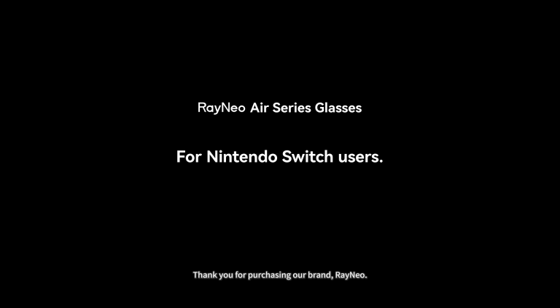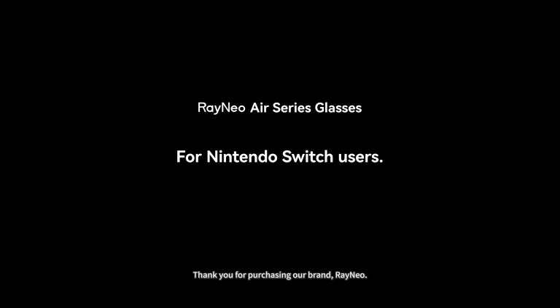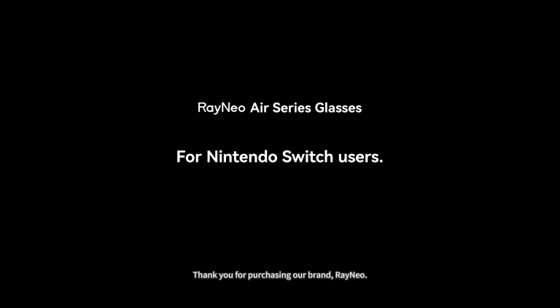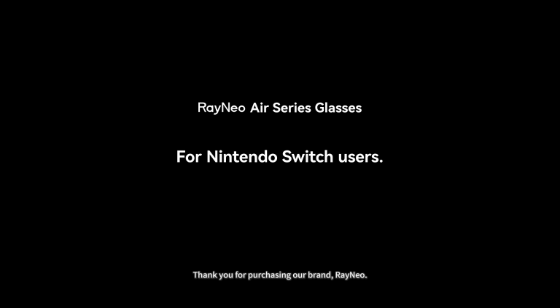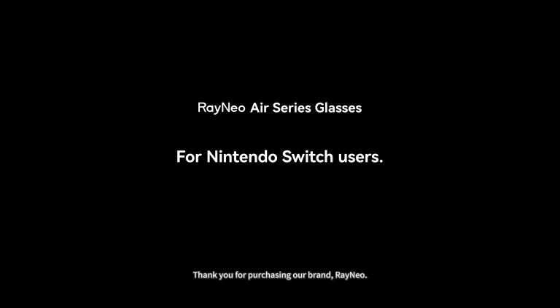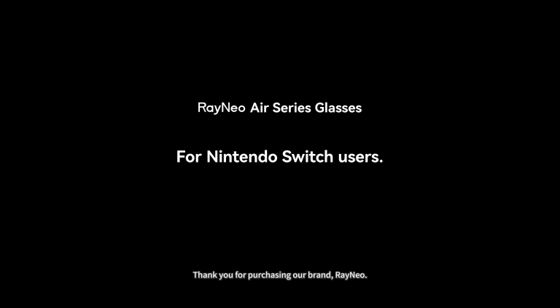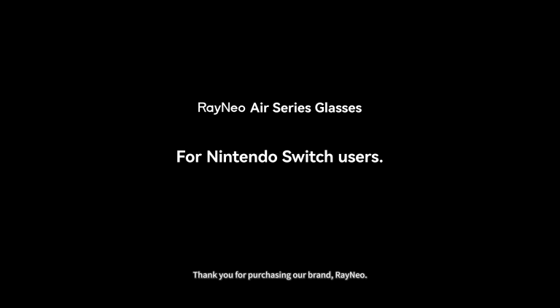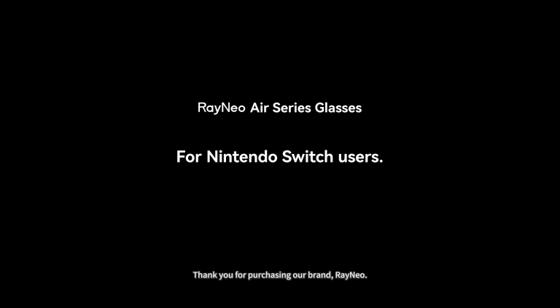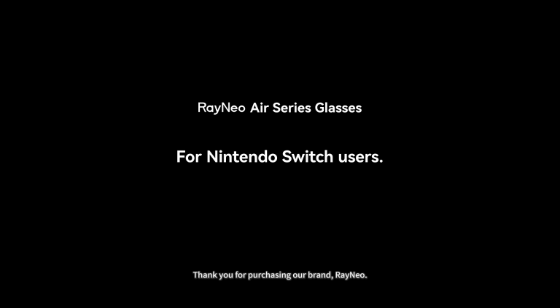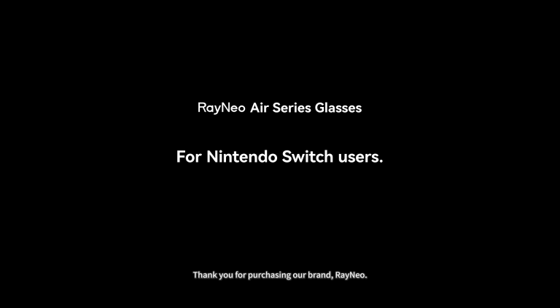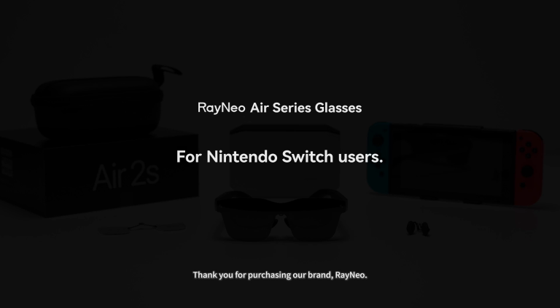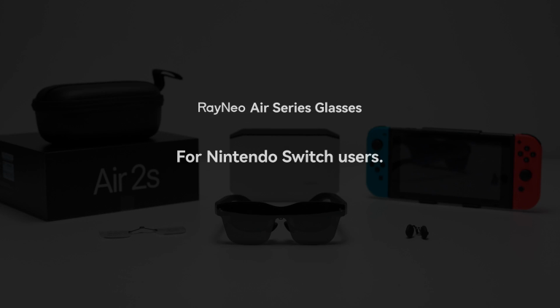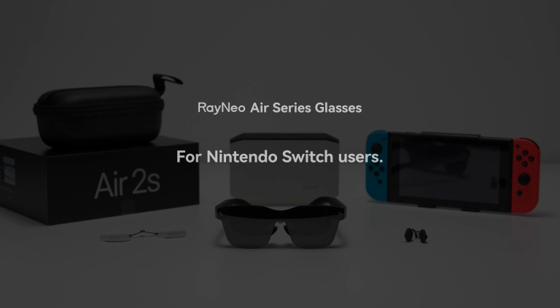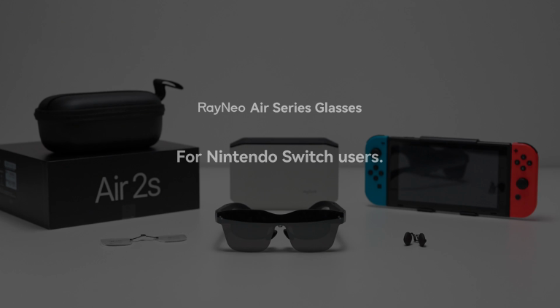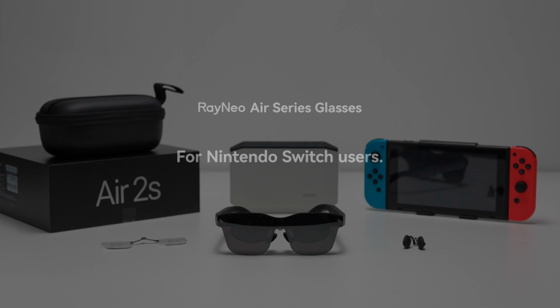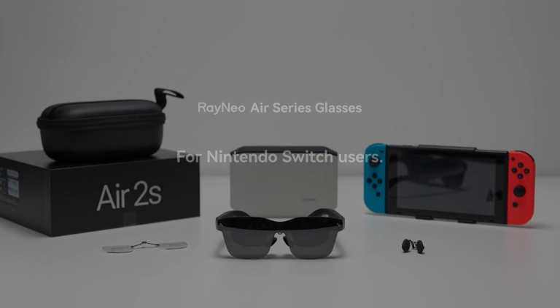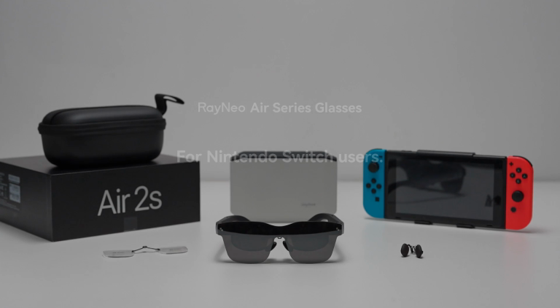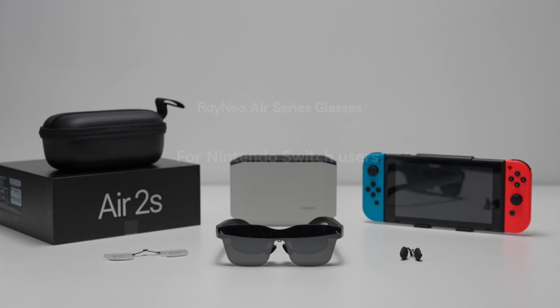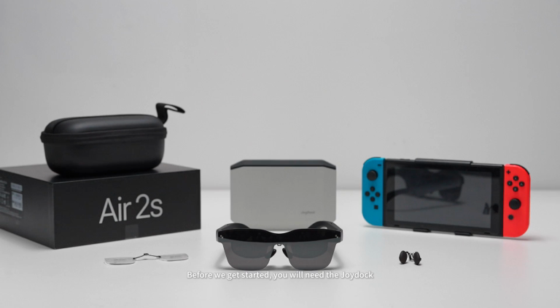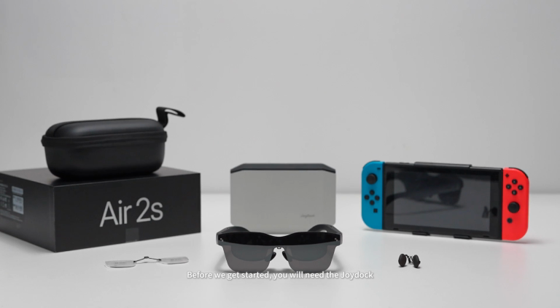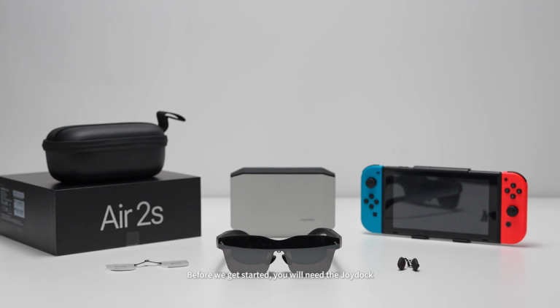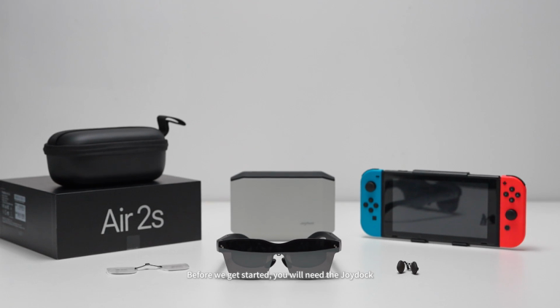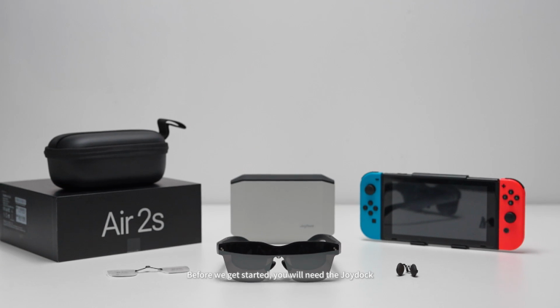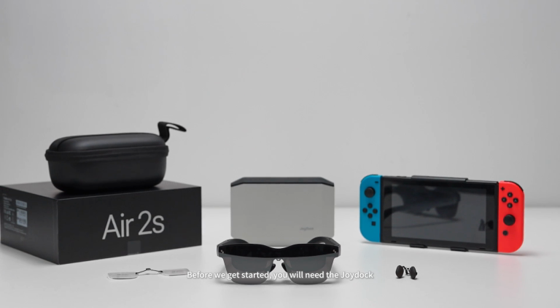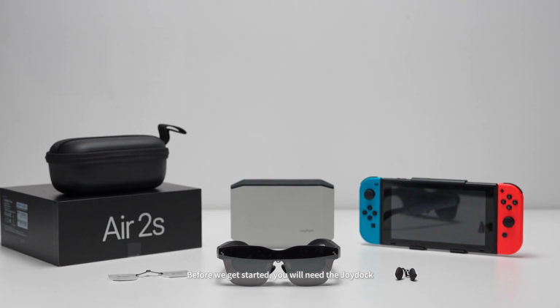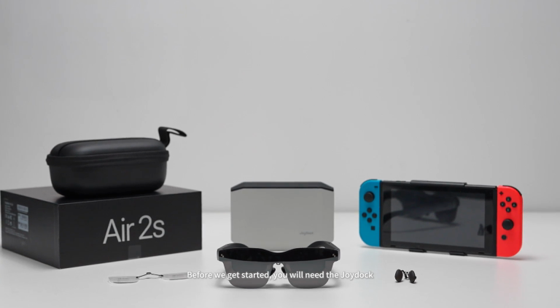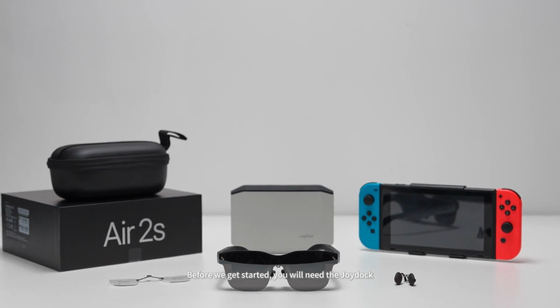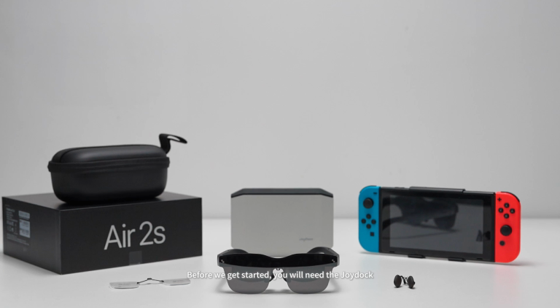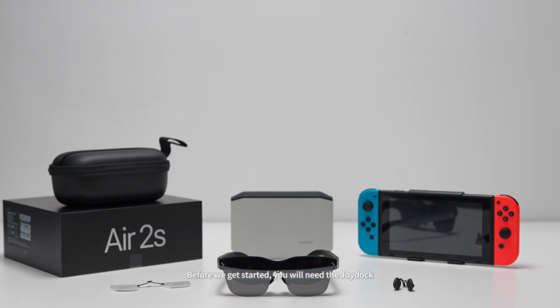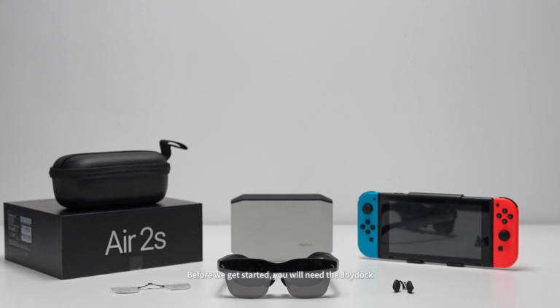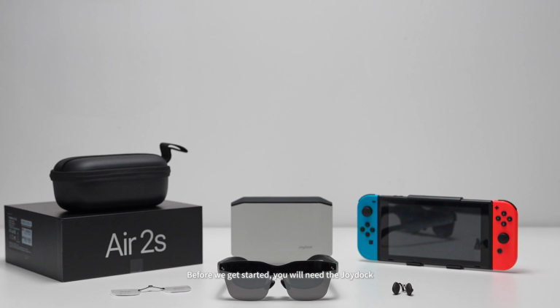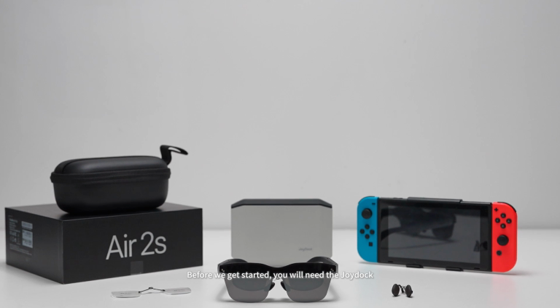Thank you for purchasing our brand Rainio. Before we get started, you will need the JoyDock.